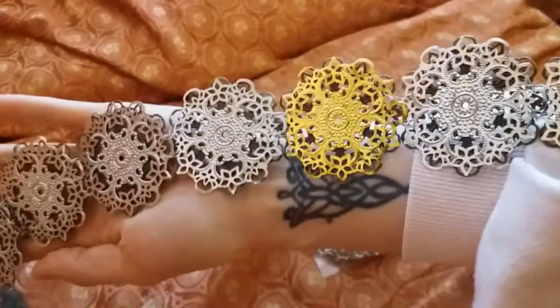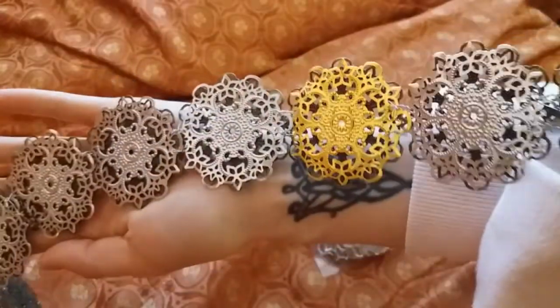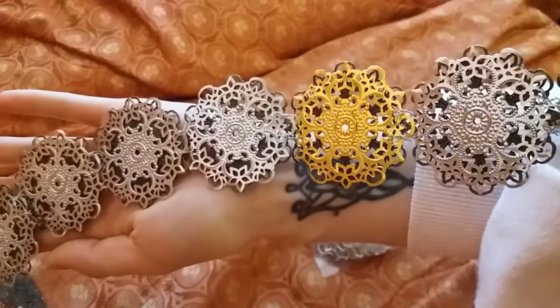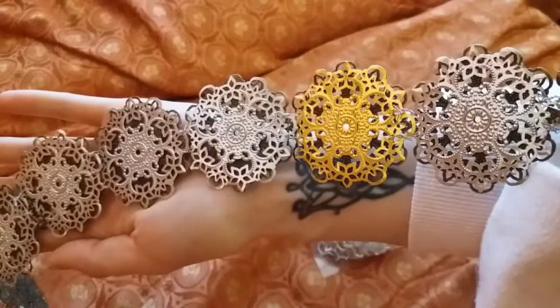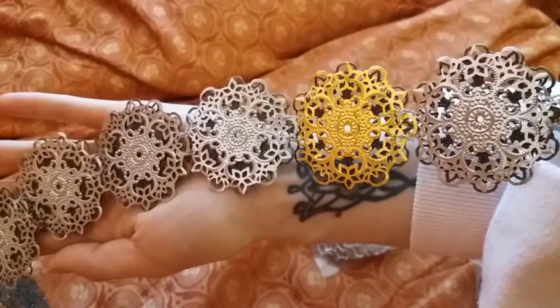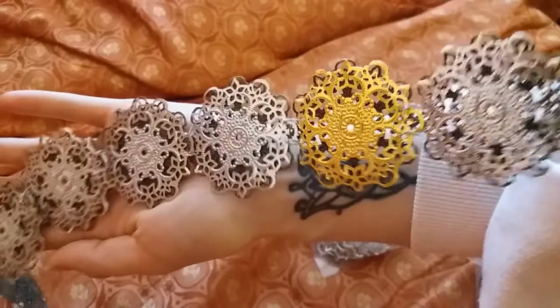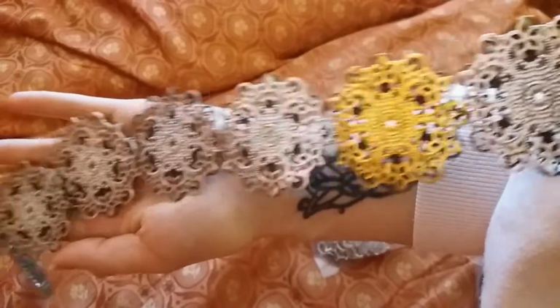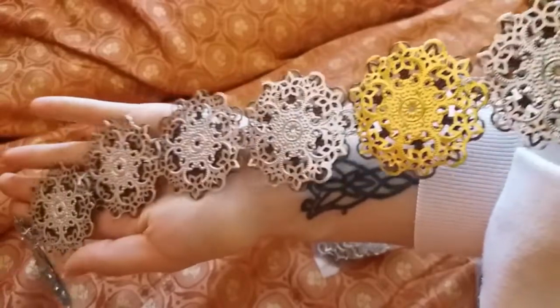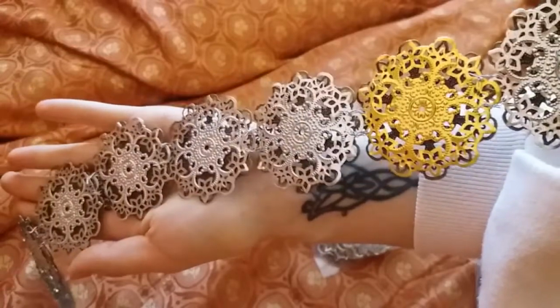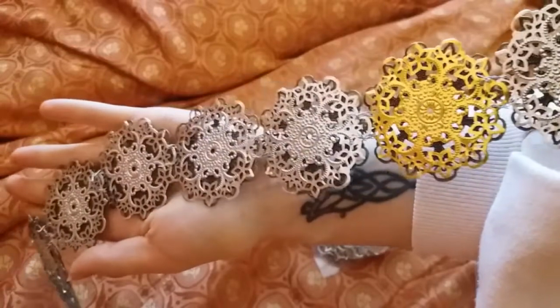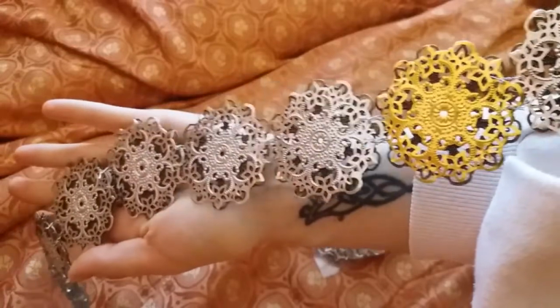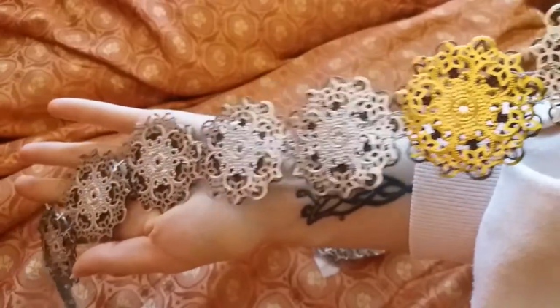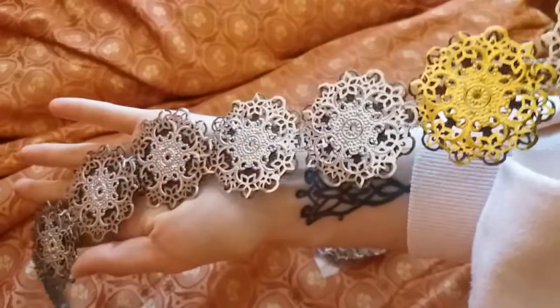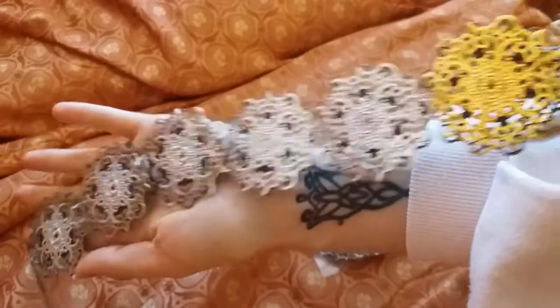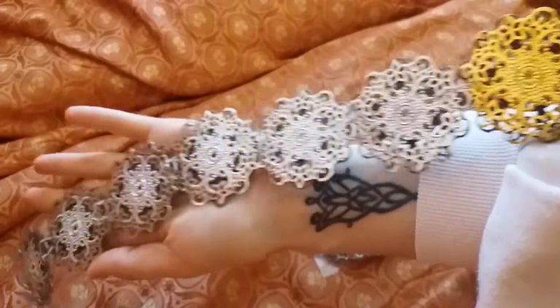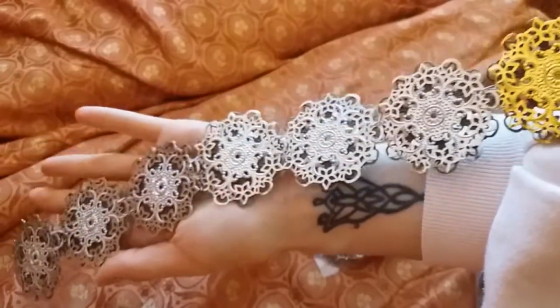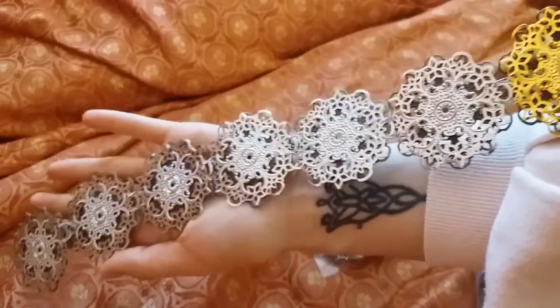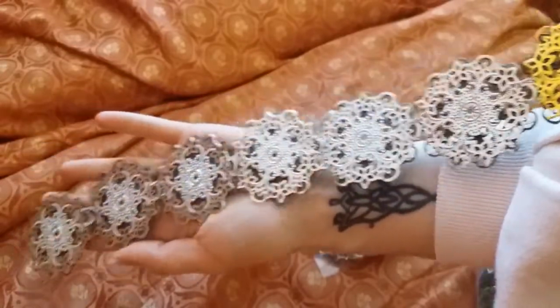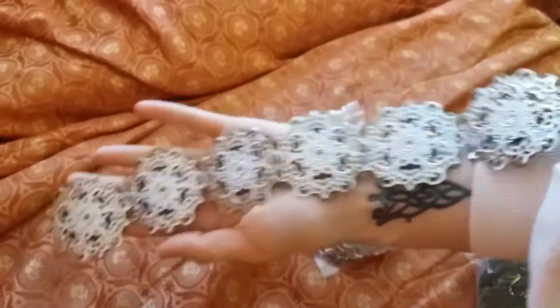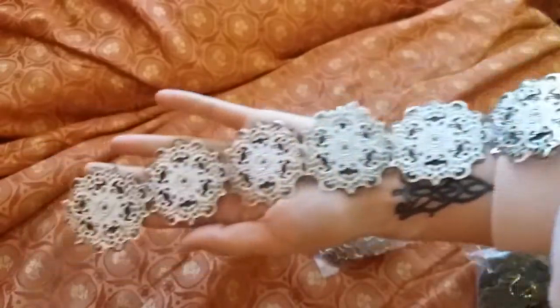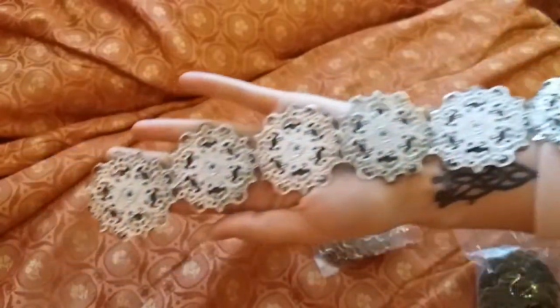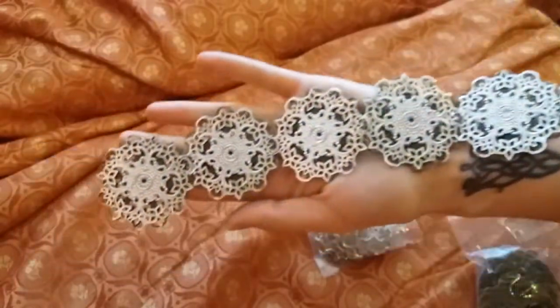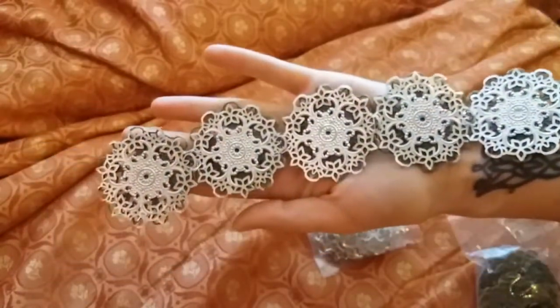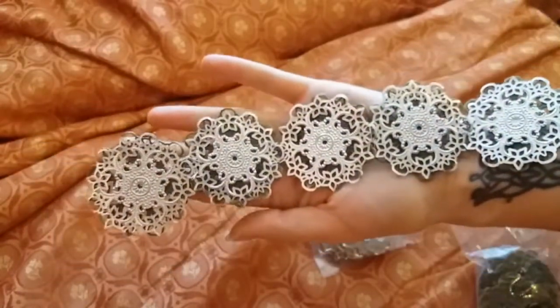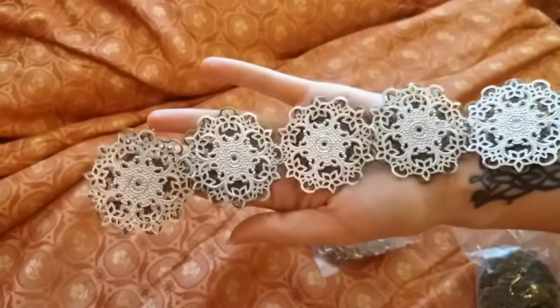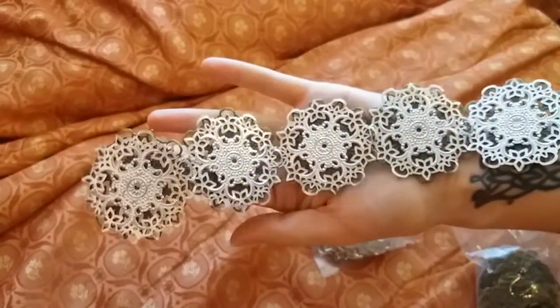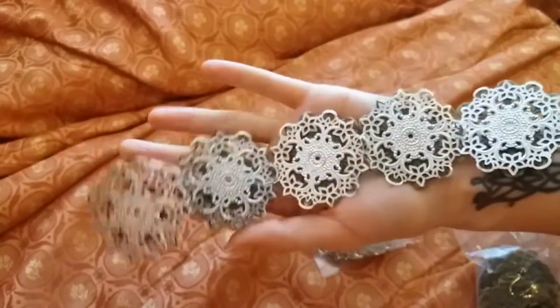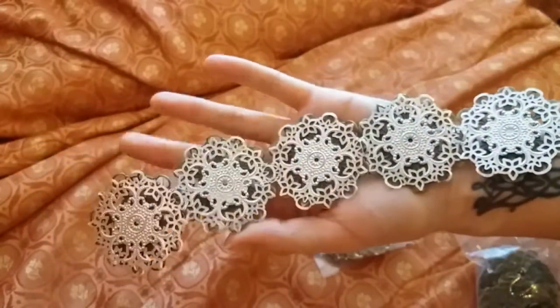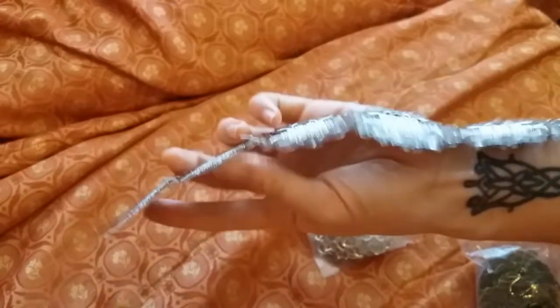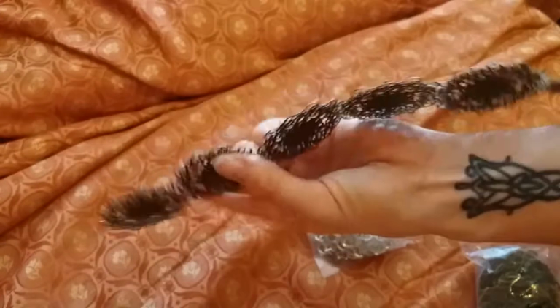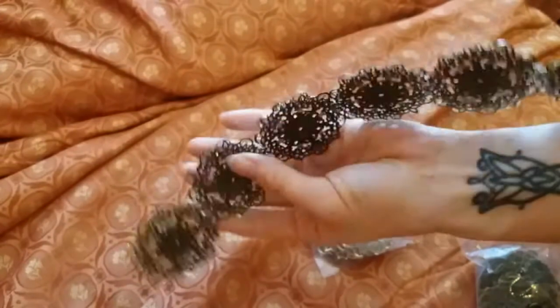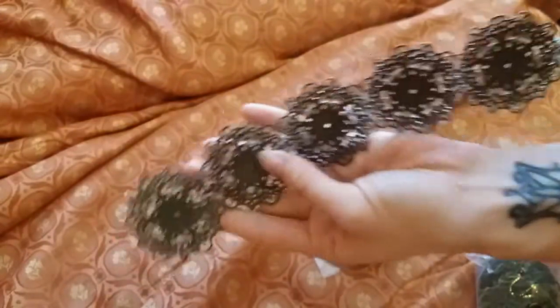For the middle piece, I contemplated on using a gold one, but I ended up hating it, so I made them all silver.